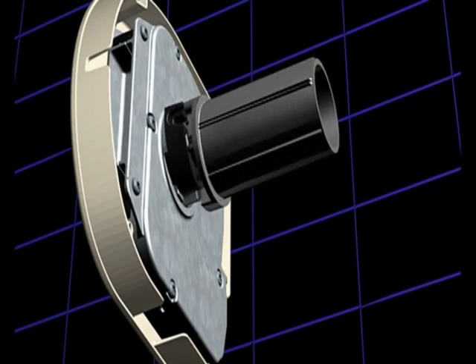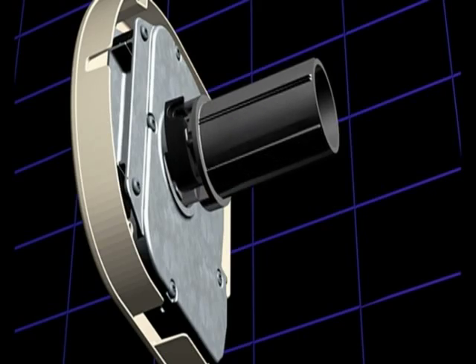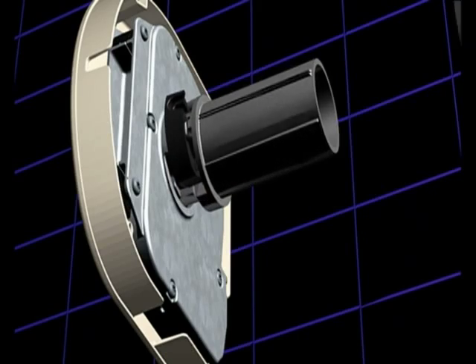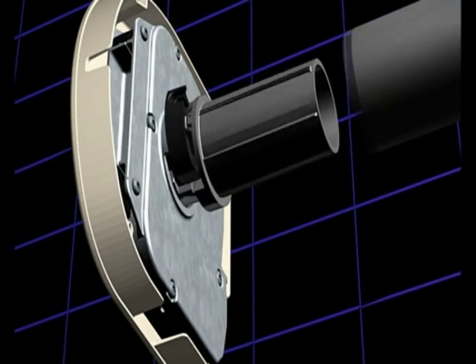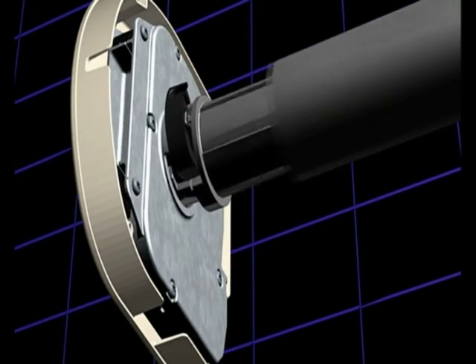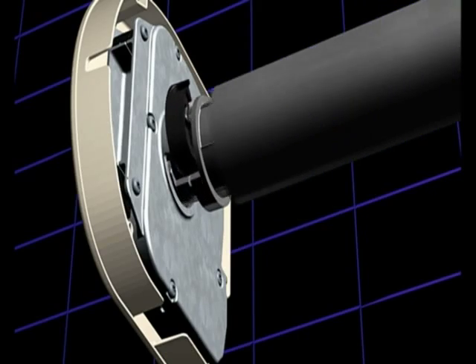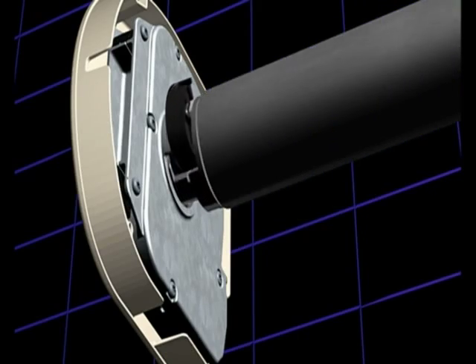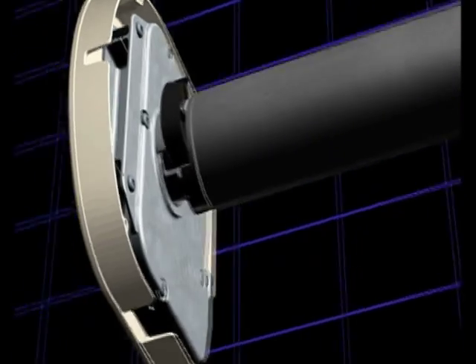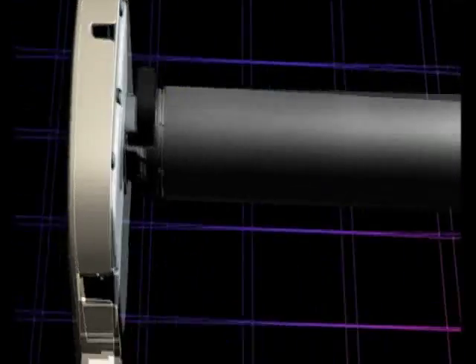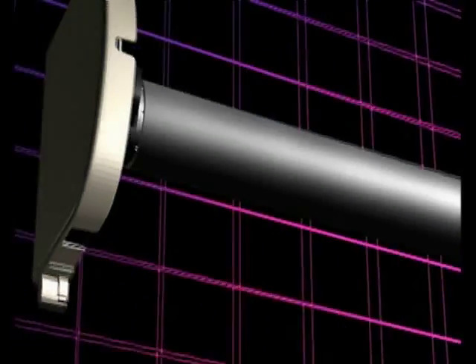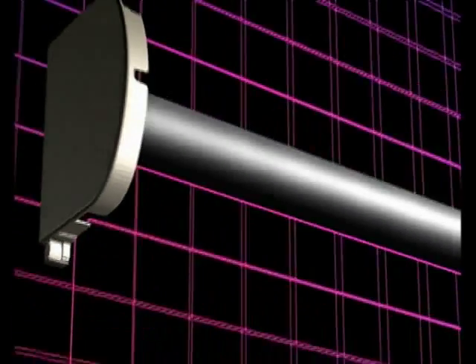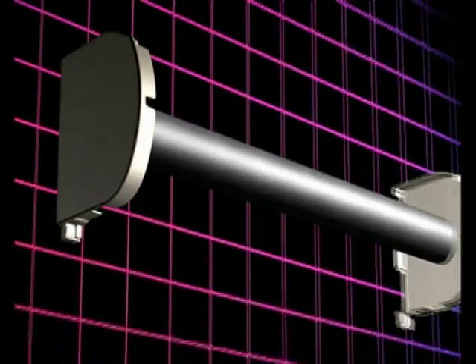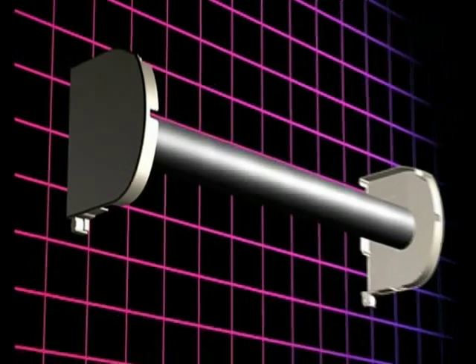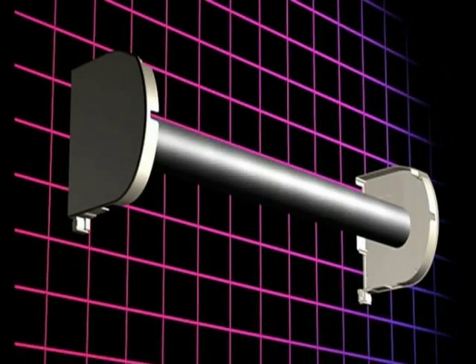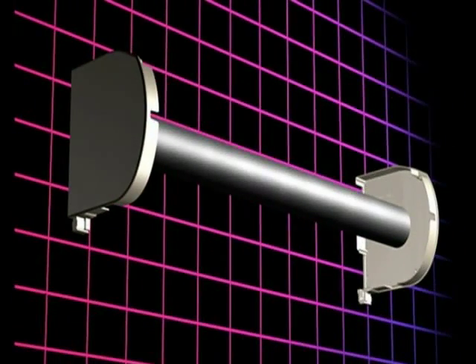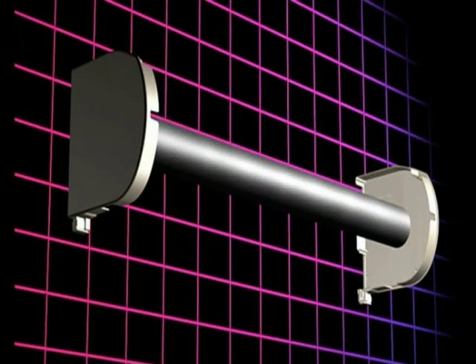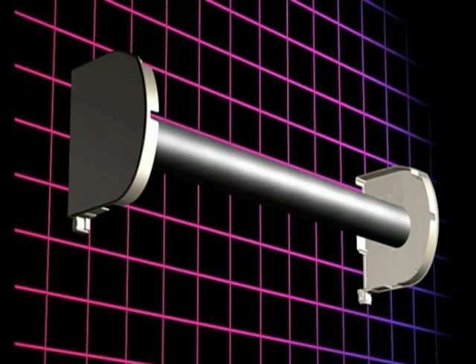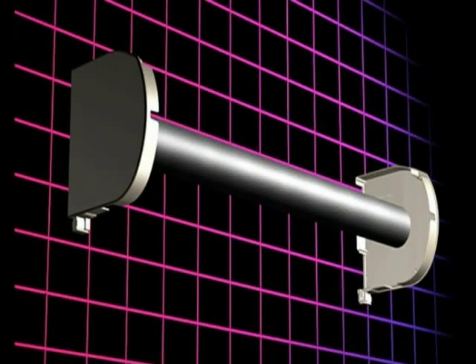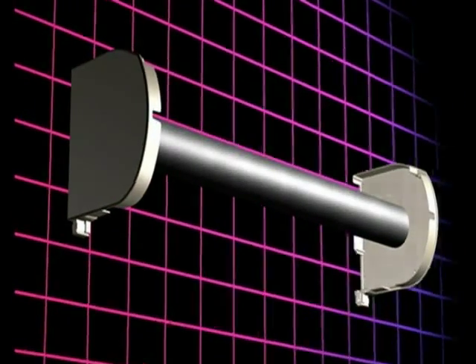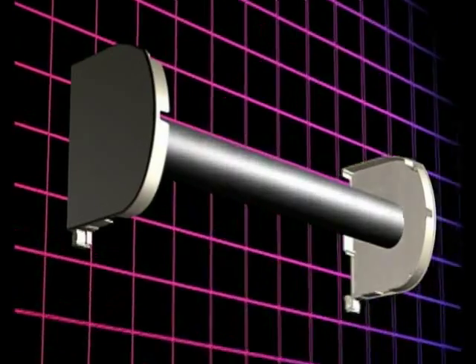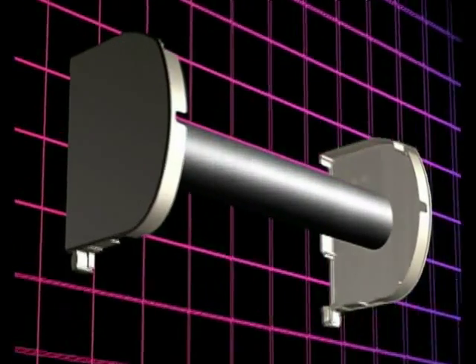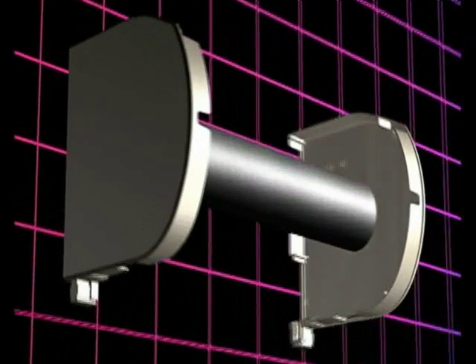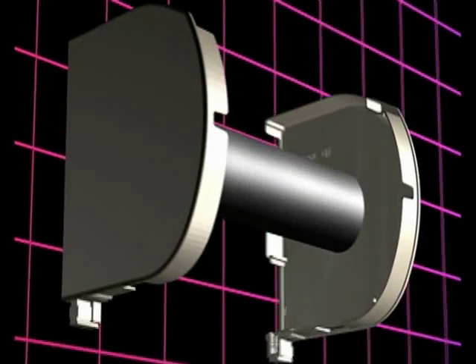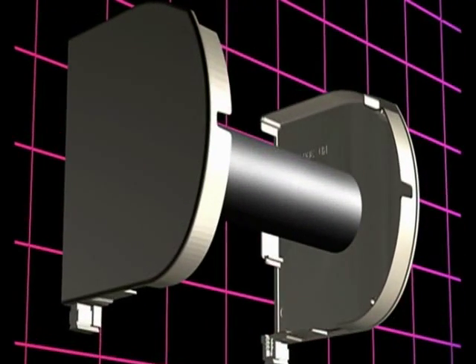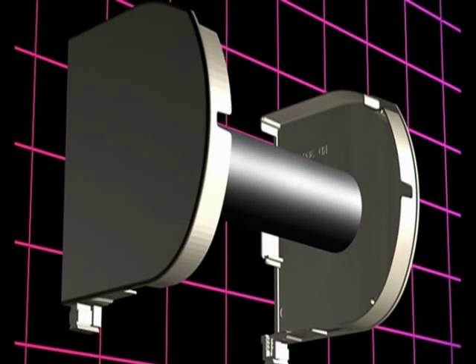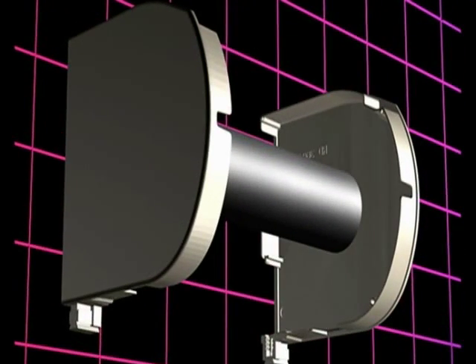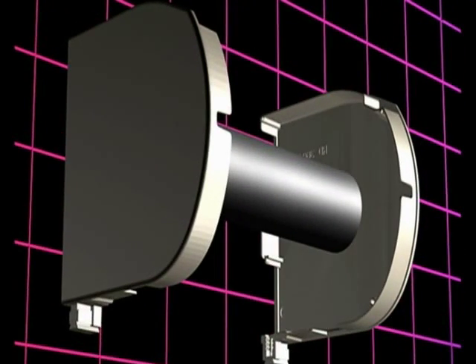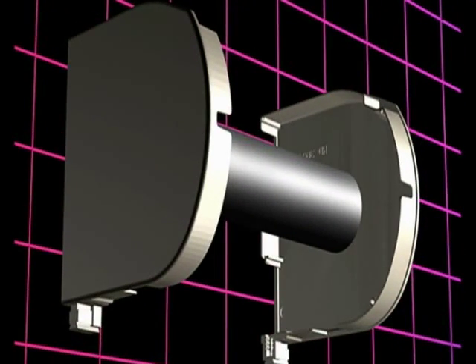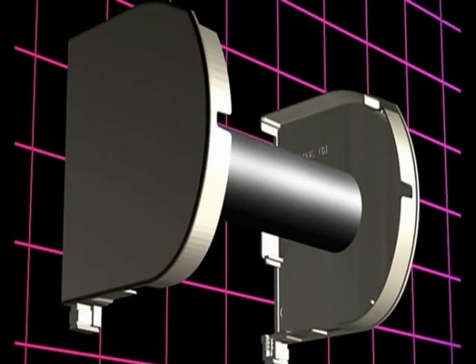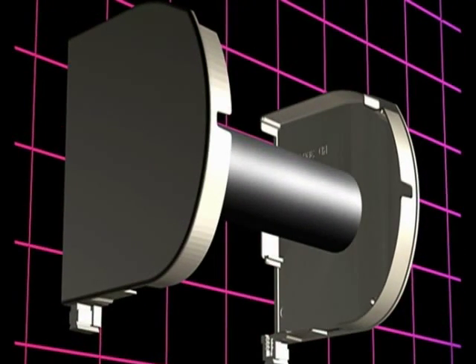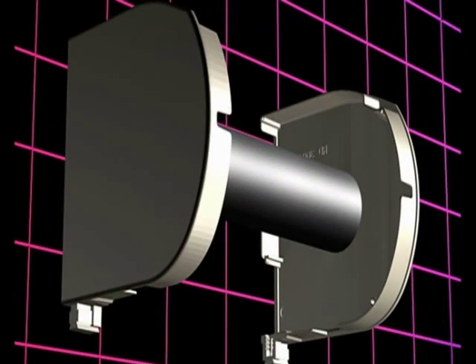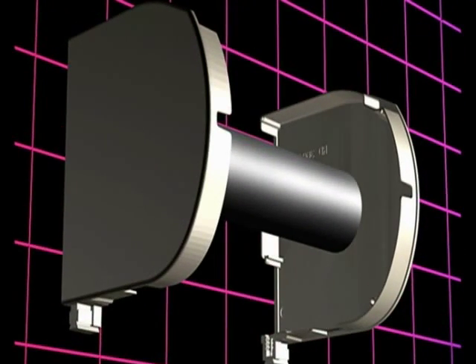Unlike tubular motors, the AusRoll L10 motor can be placed into the end cavity, so there are no minimum width restrictions.